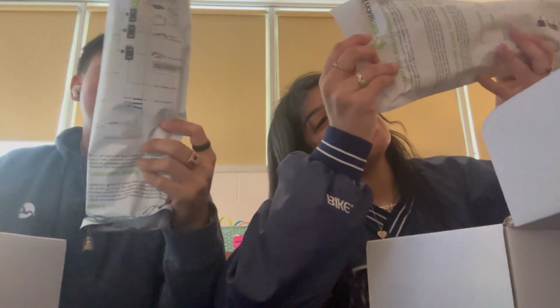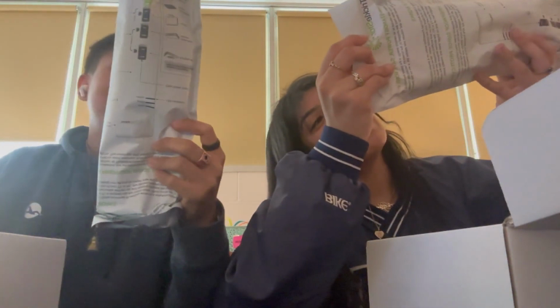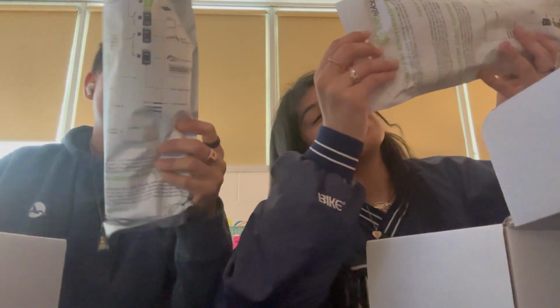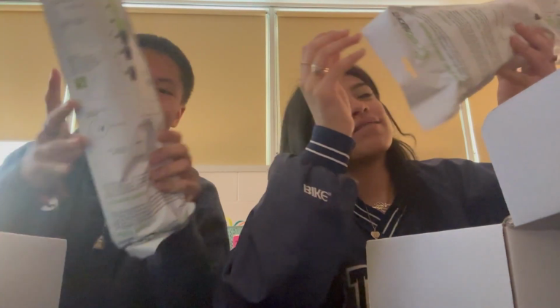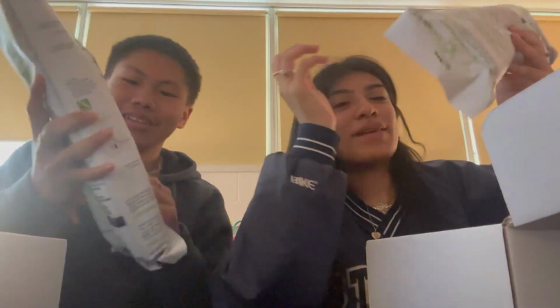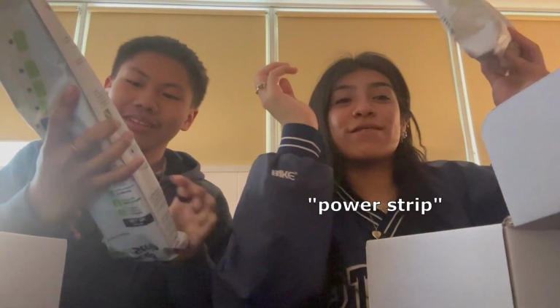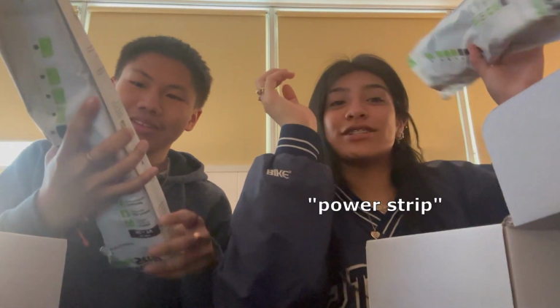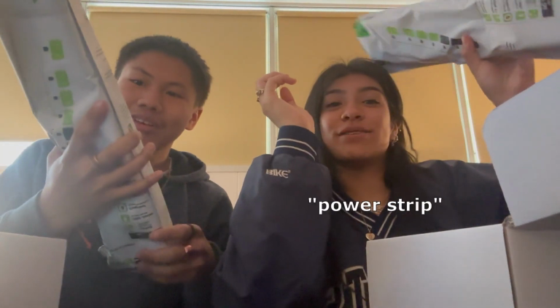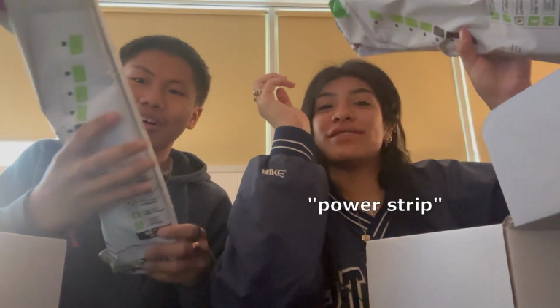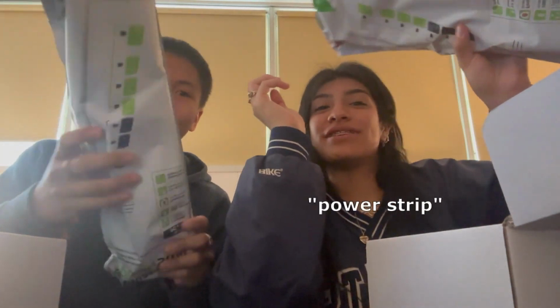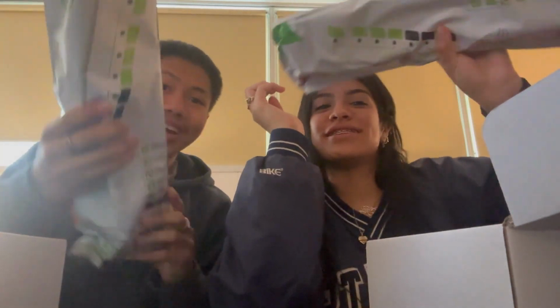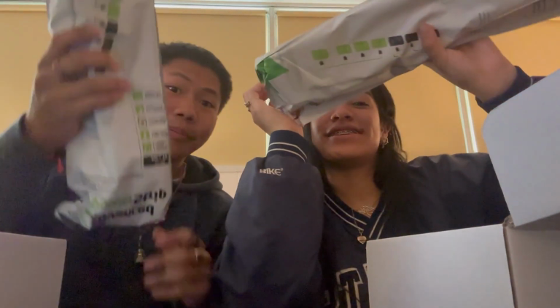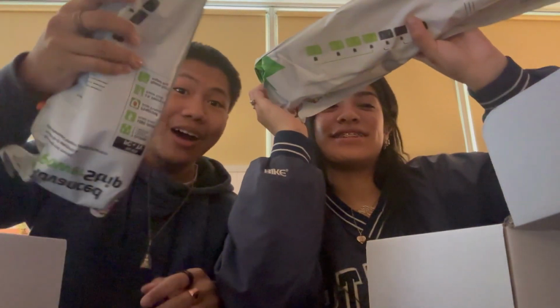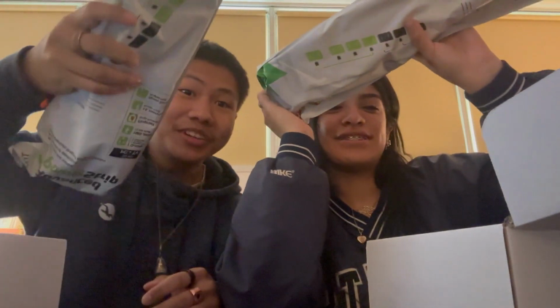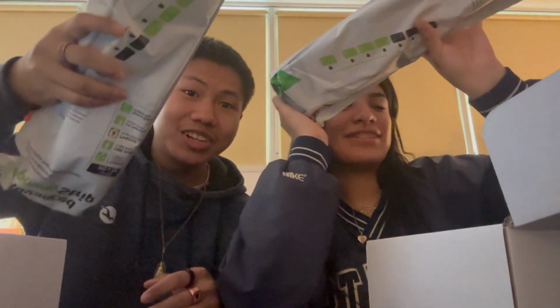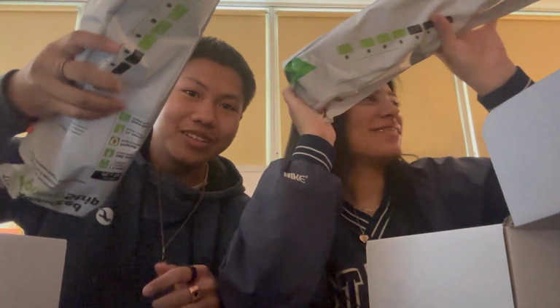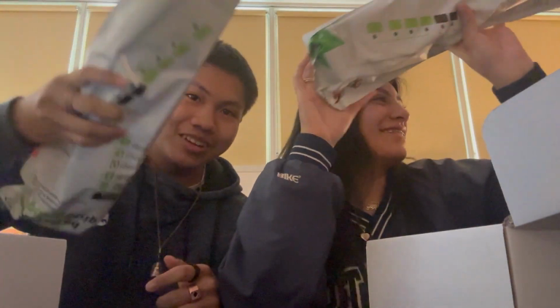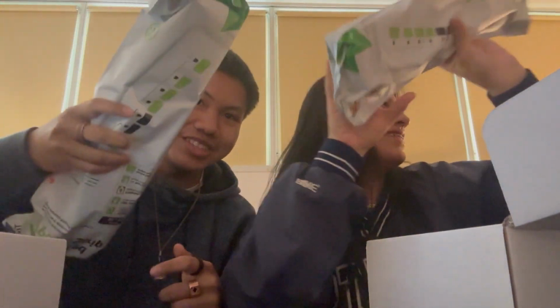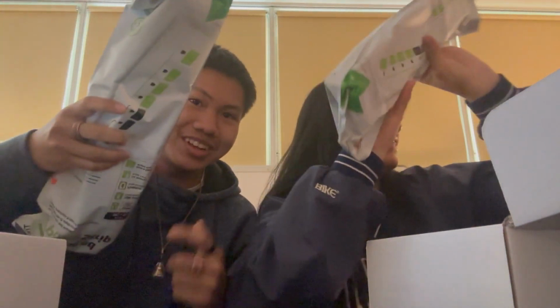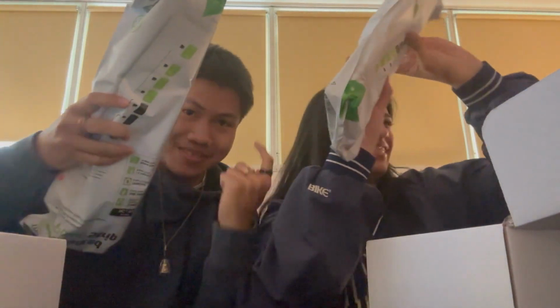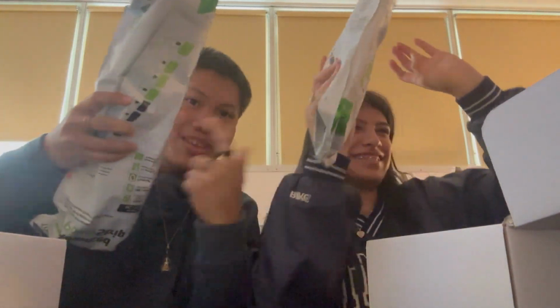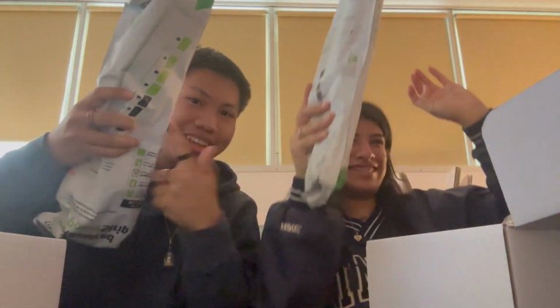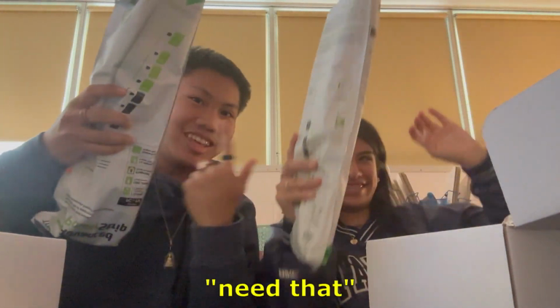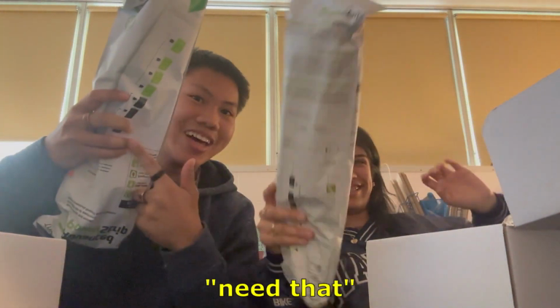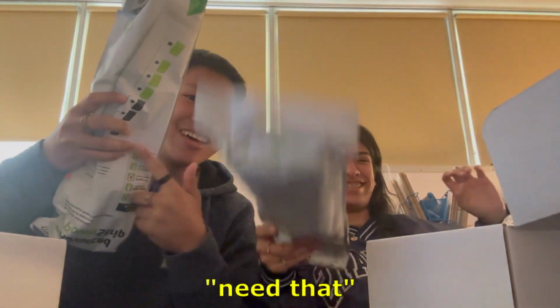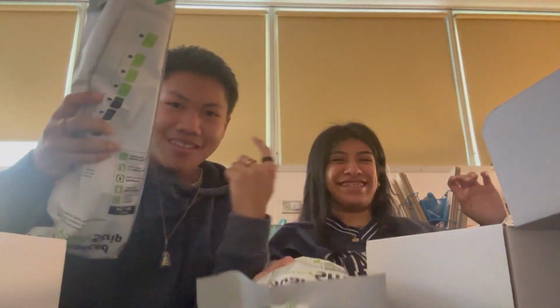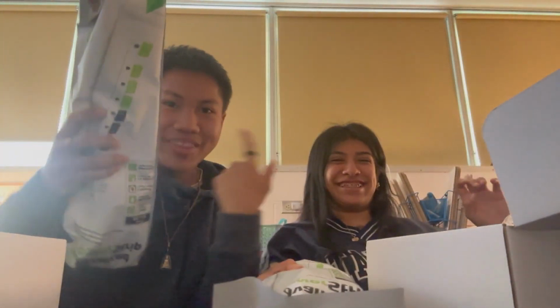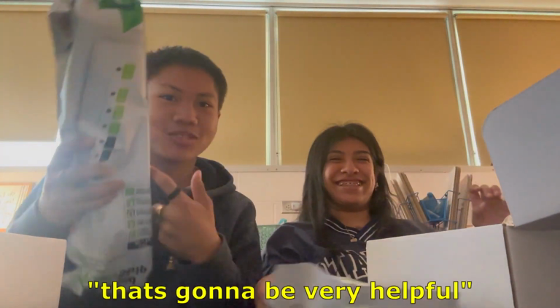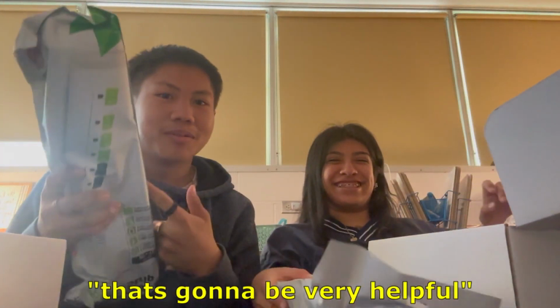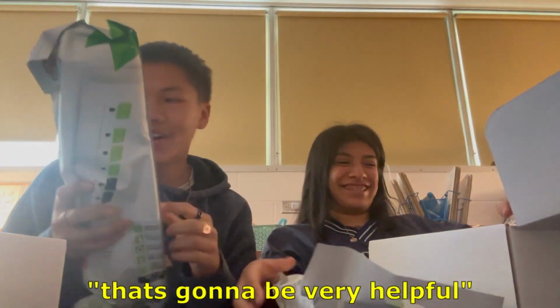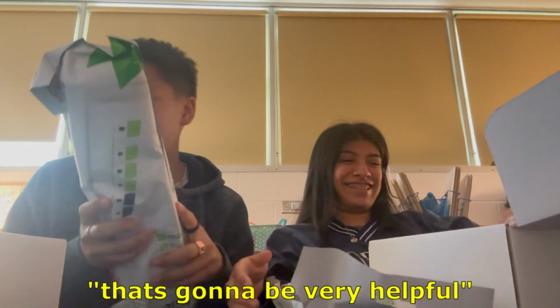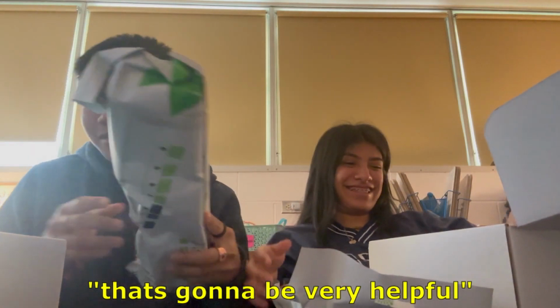We got a power strip. We got a power strip, you know what I'm saying? If you don't need that, that's gonna be very helpful.